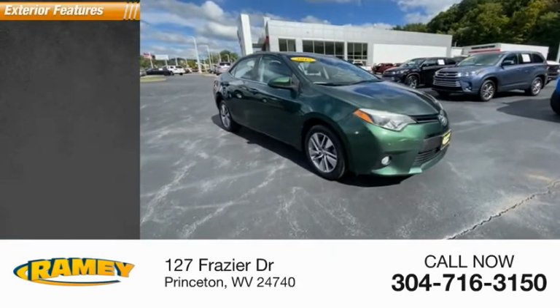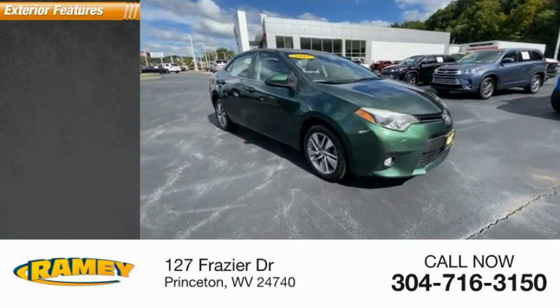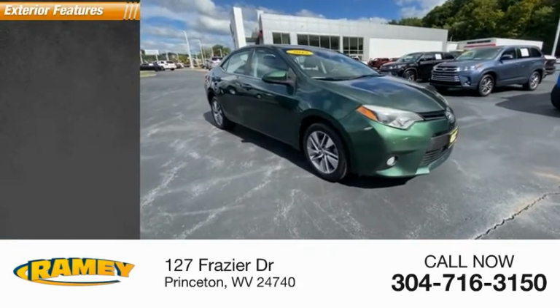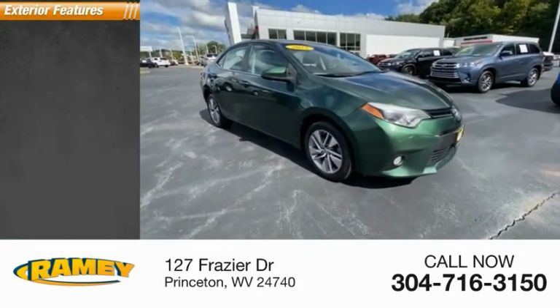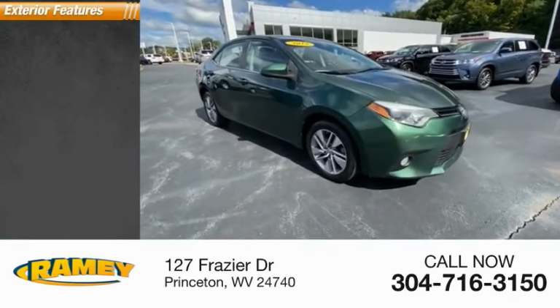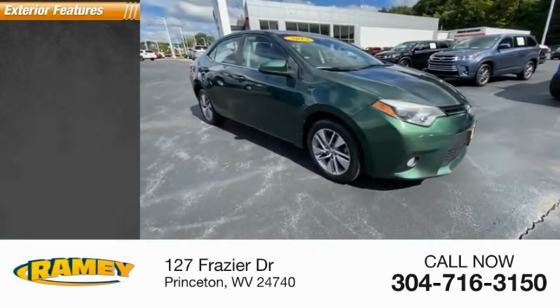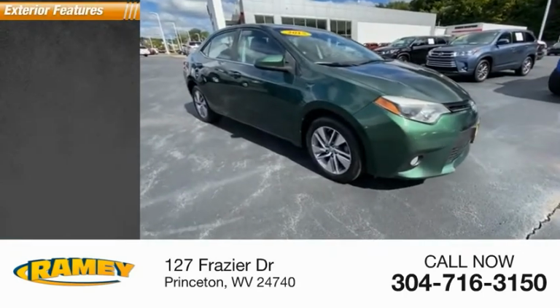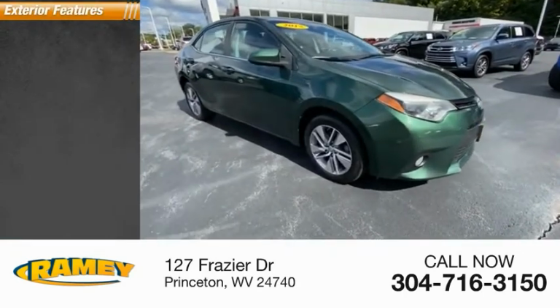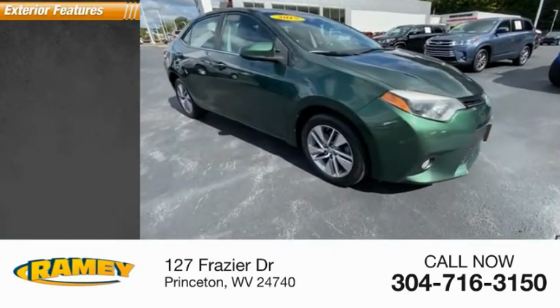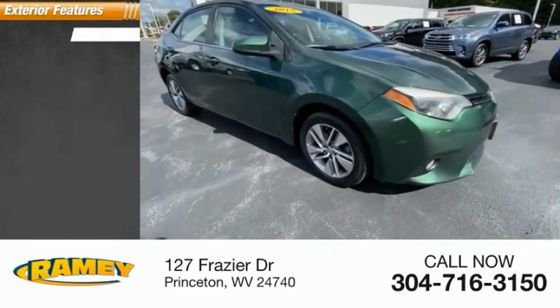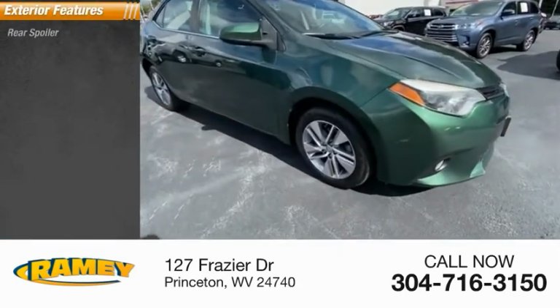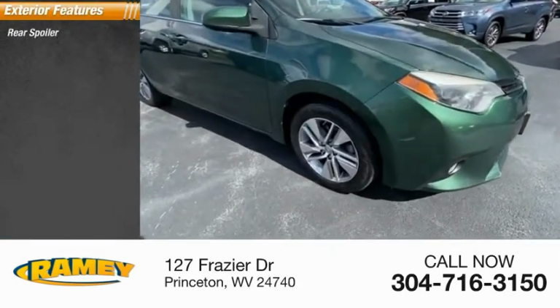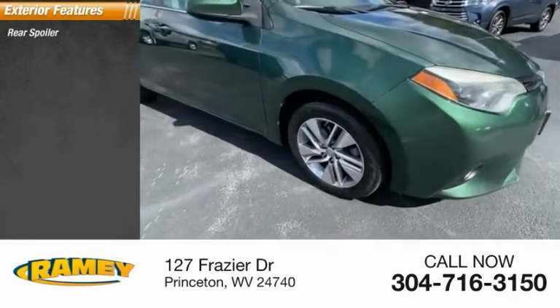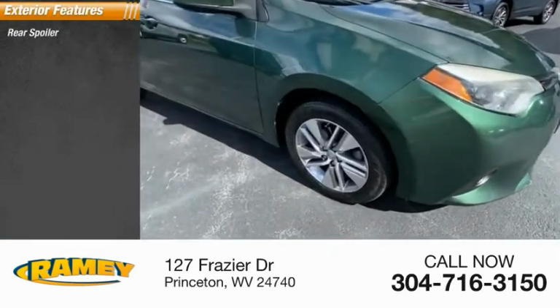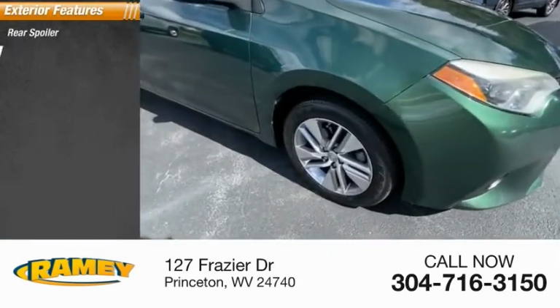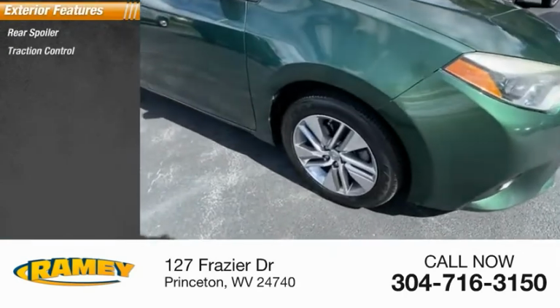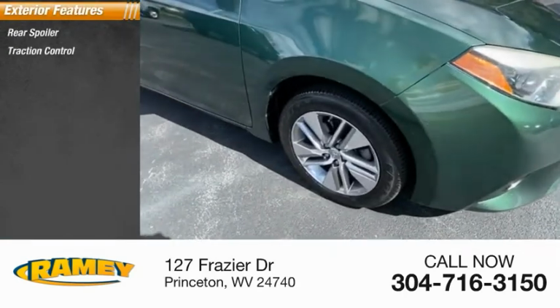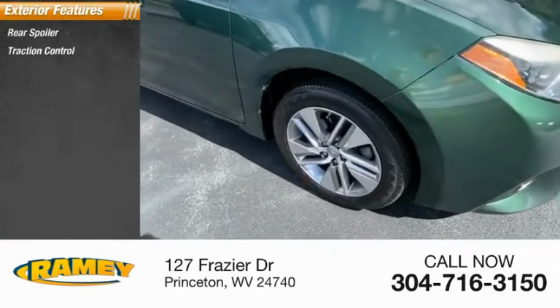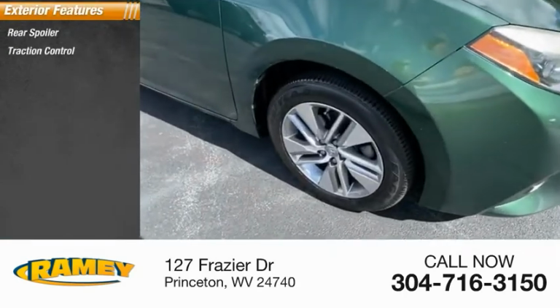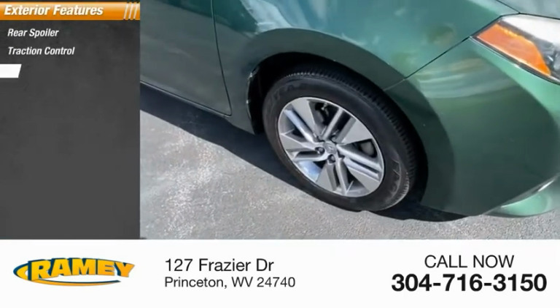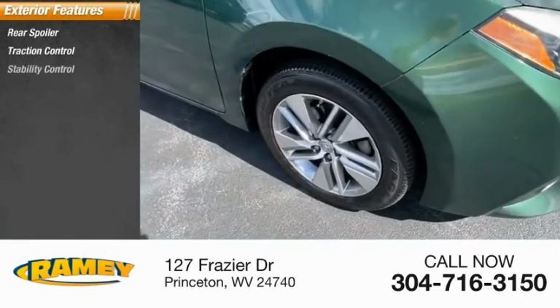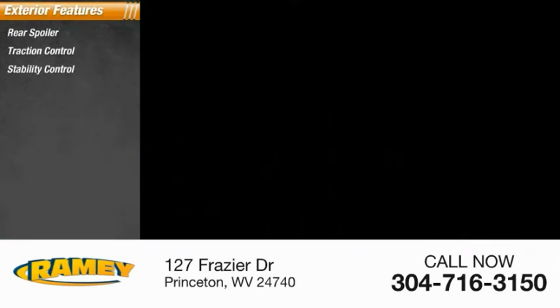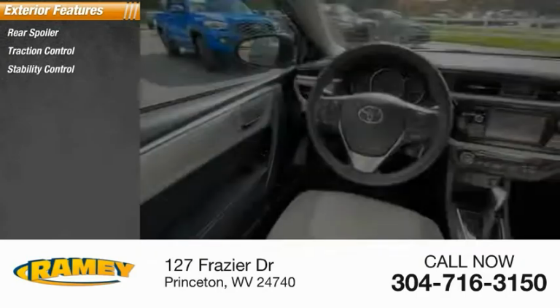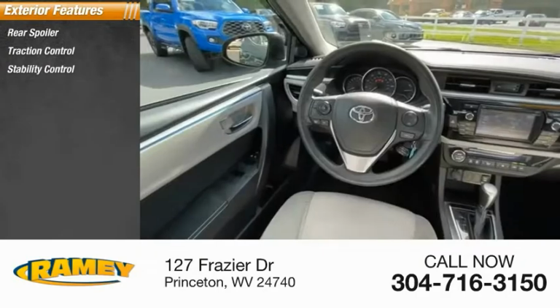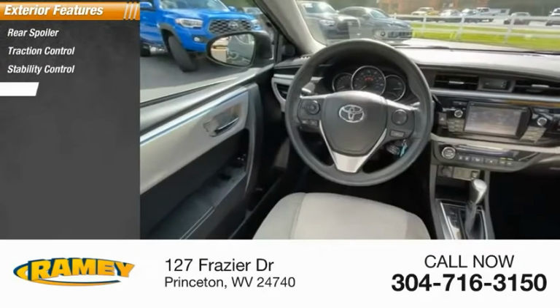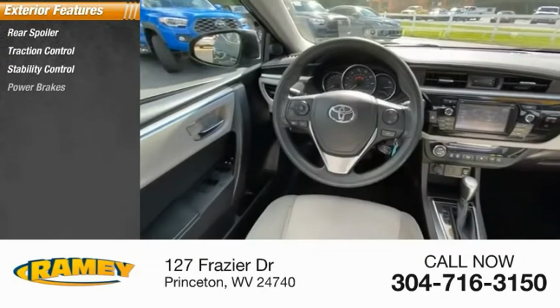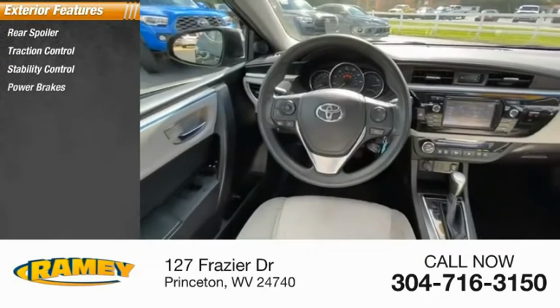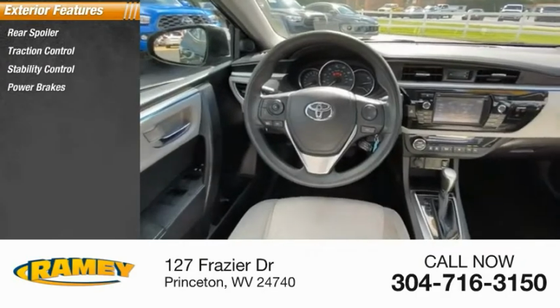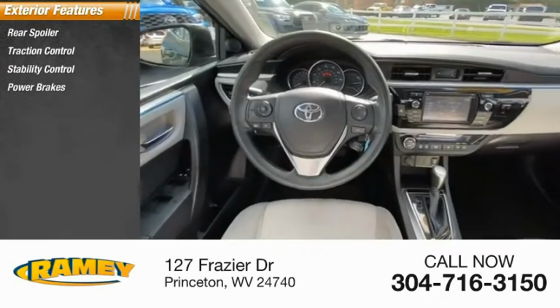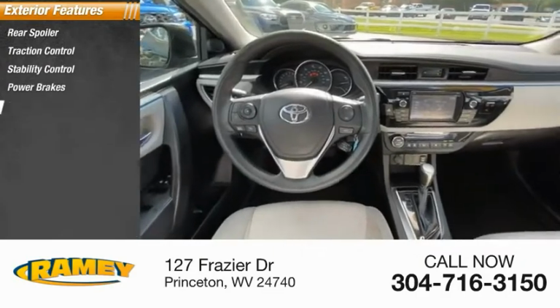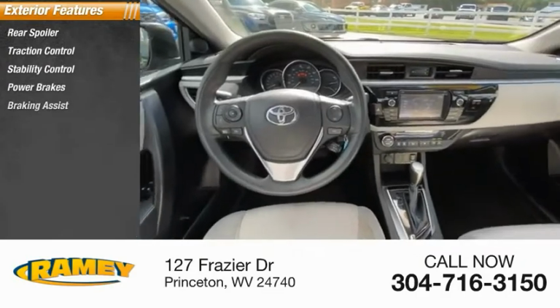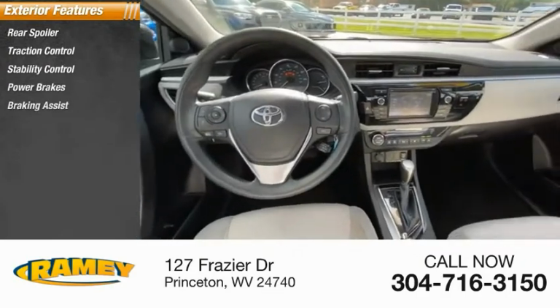Here are some of this vehicle's great options: rear spoiler, traction control, stability control, power brakes, and braking assist.